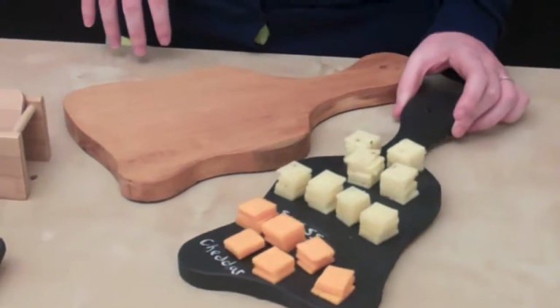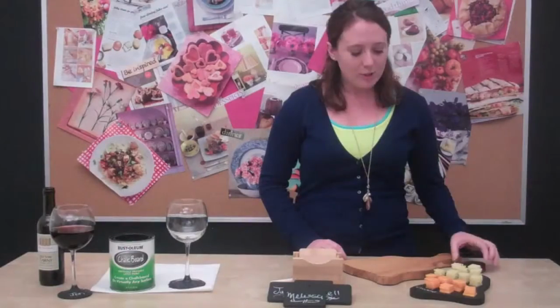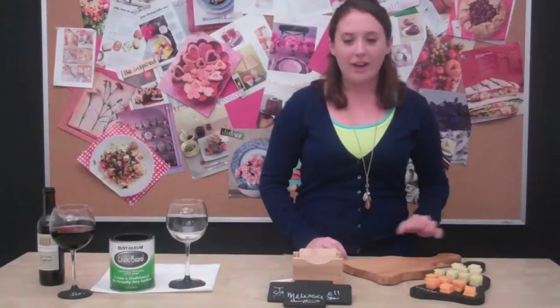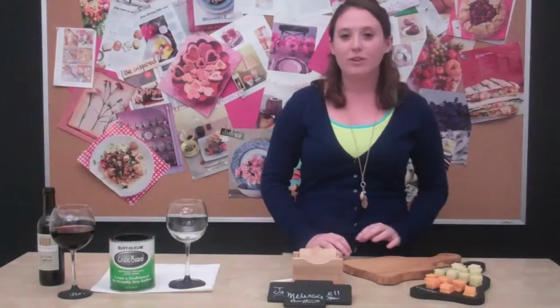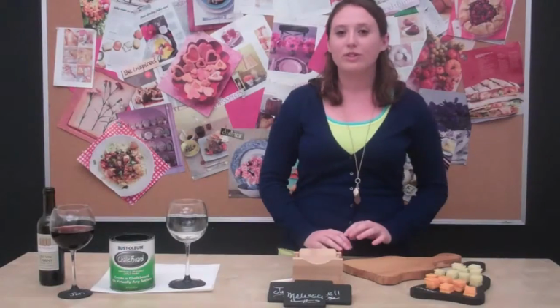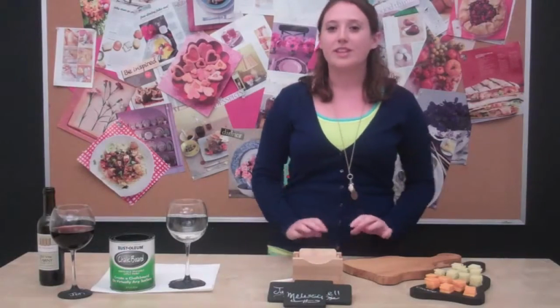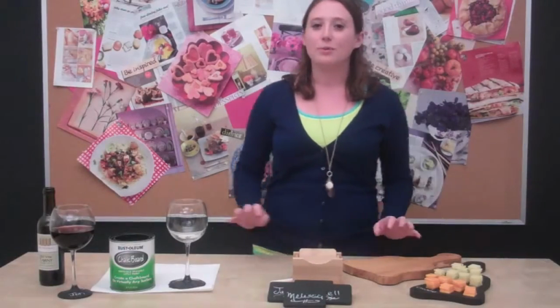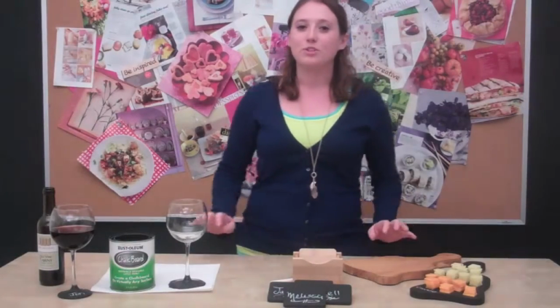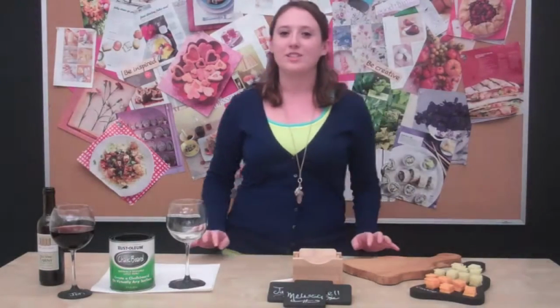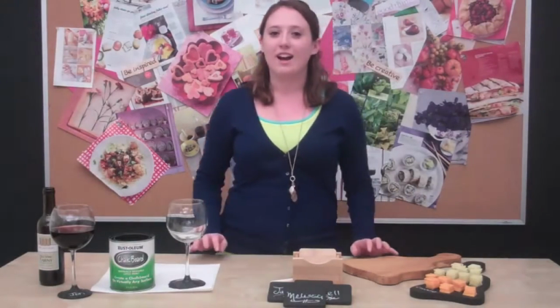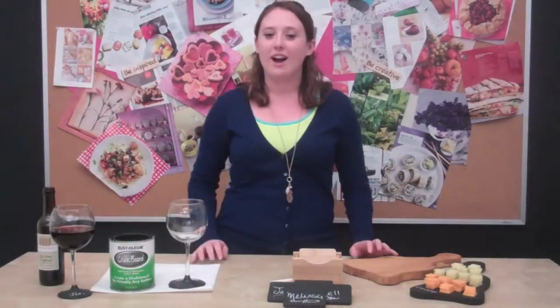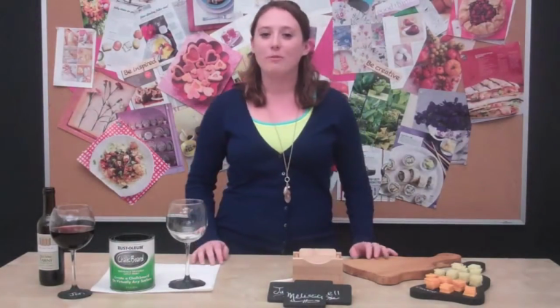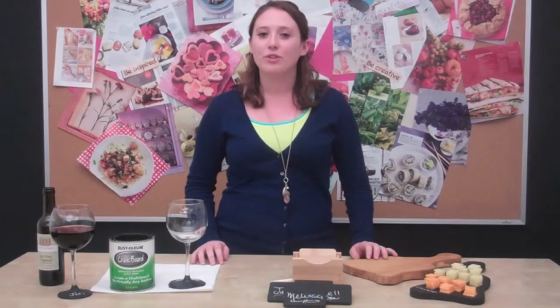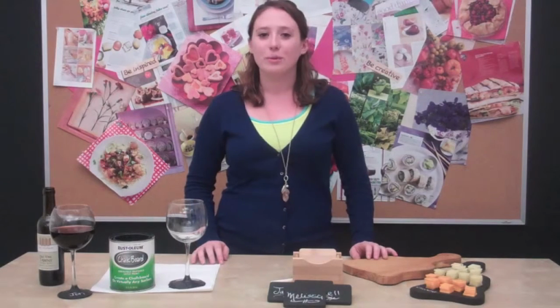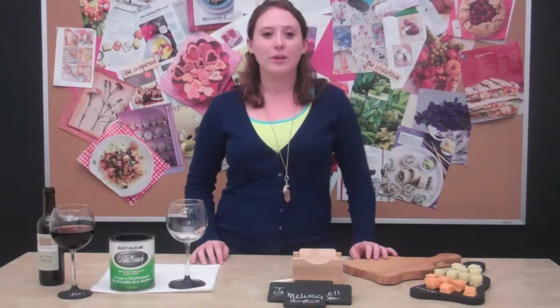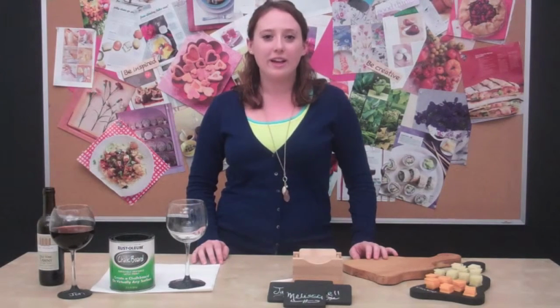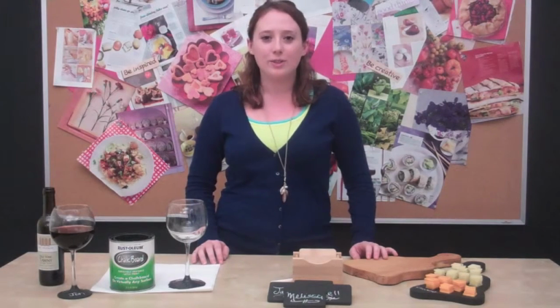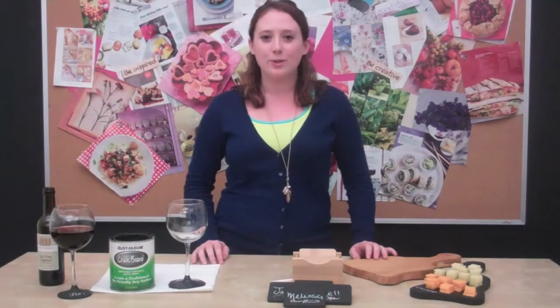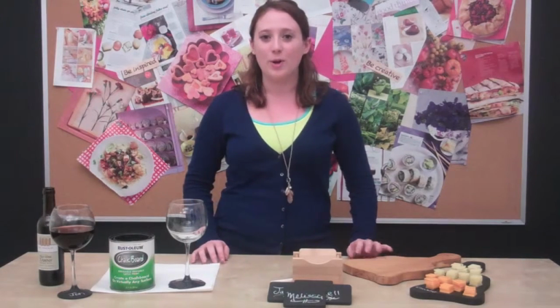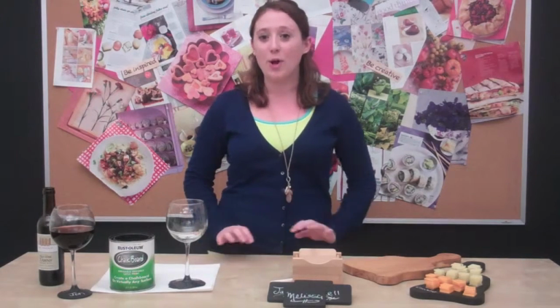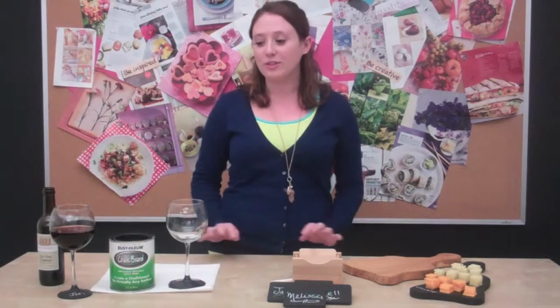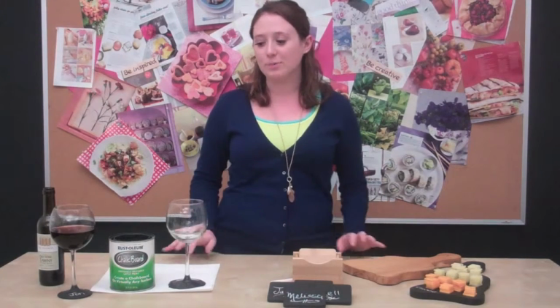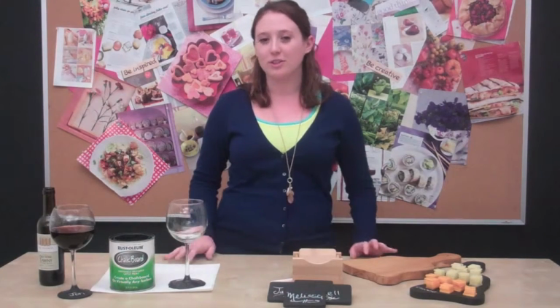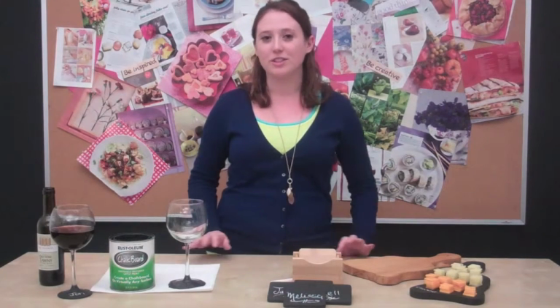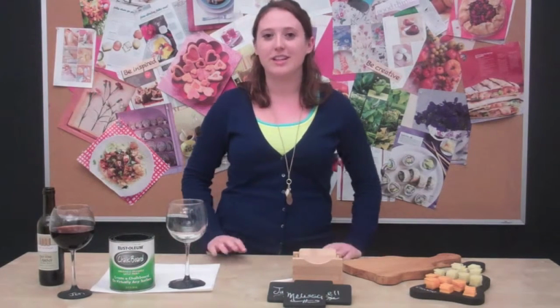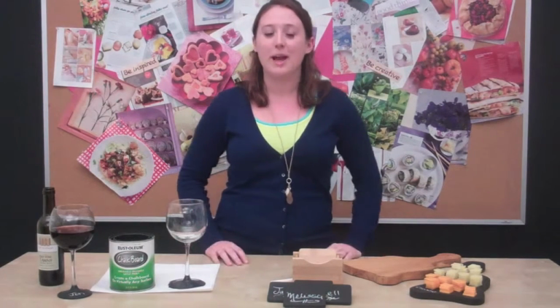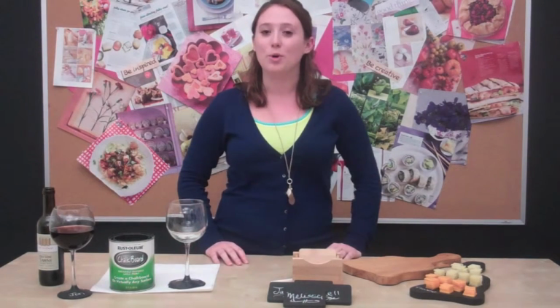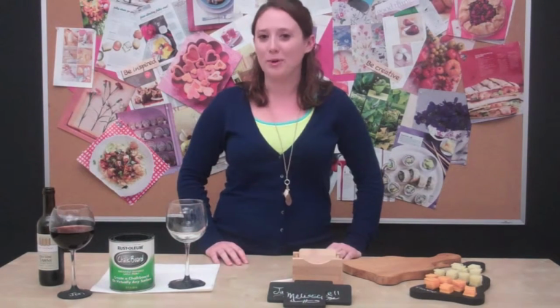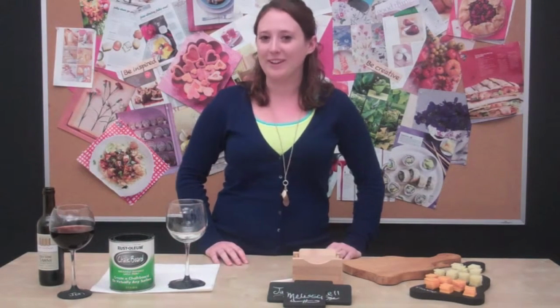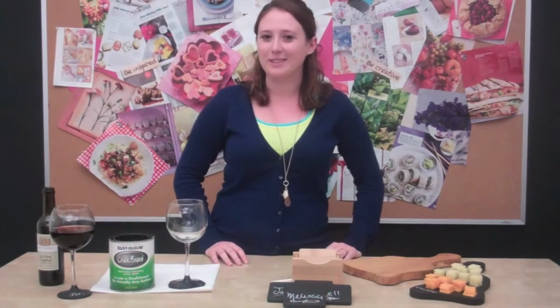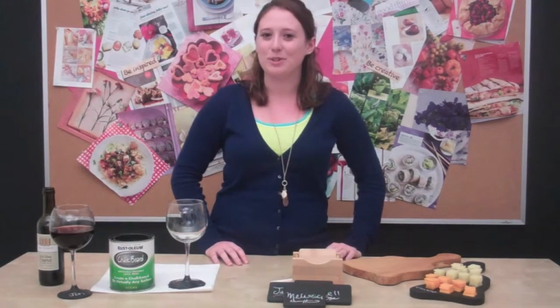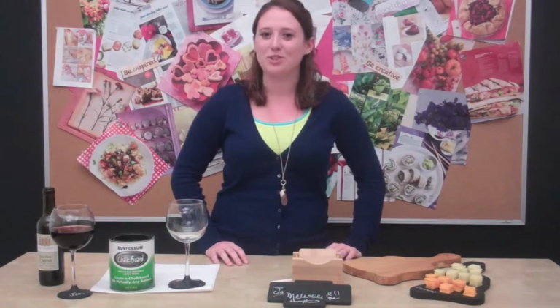So head on over to celebrations.com for the complete how-to on all of these projects and more party inspiration.